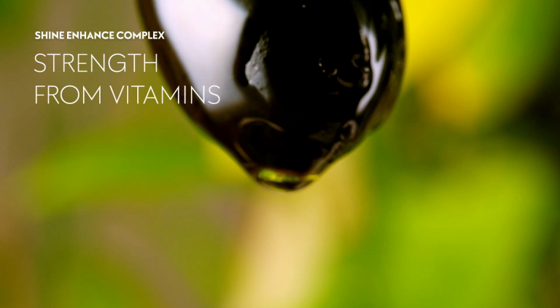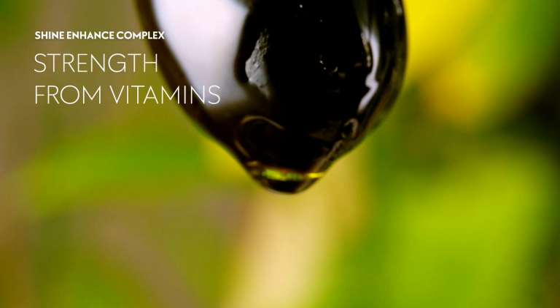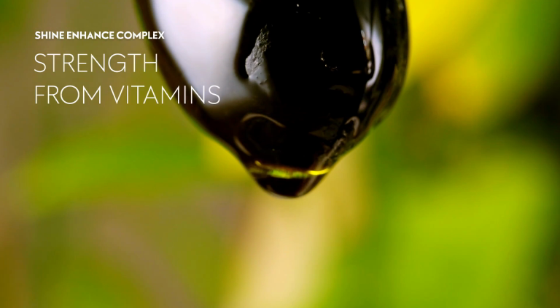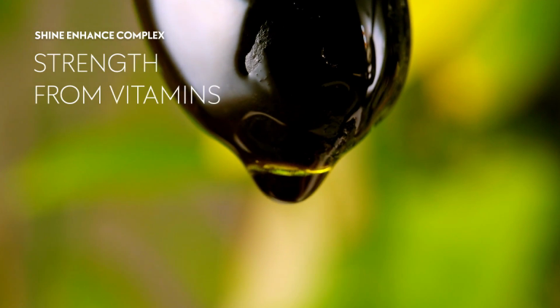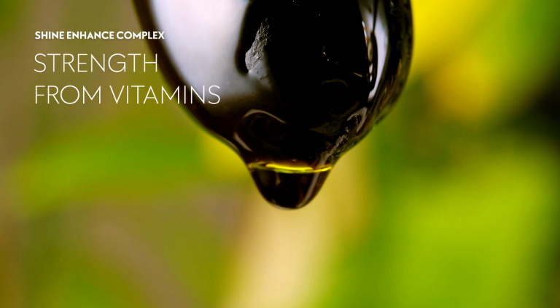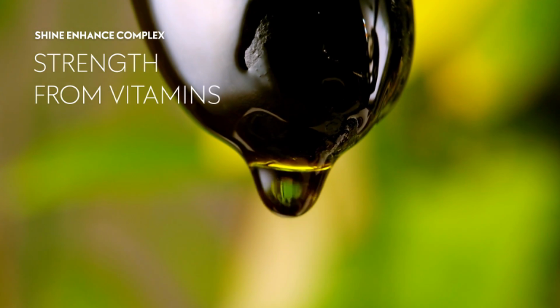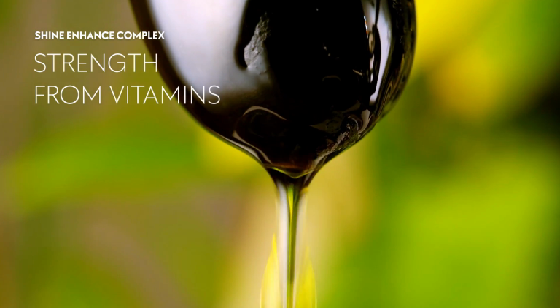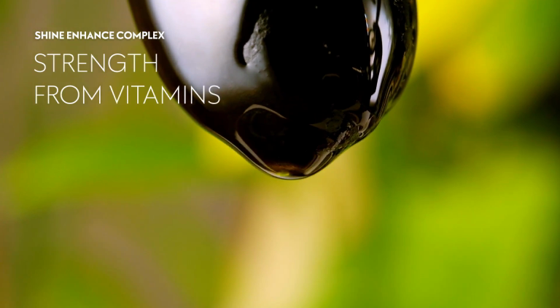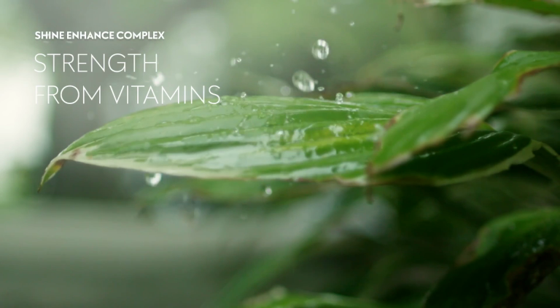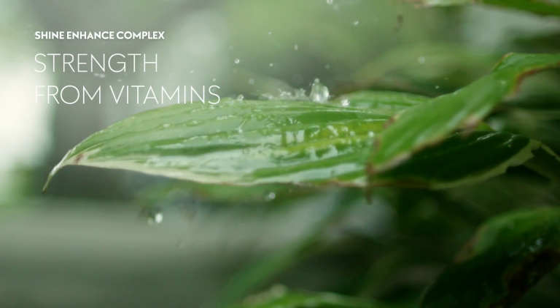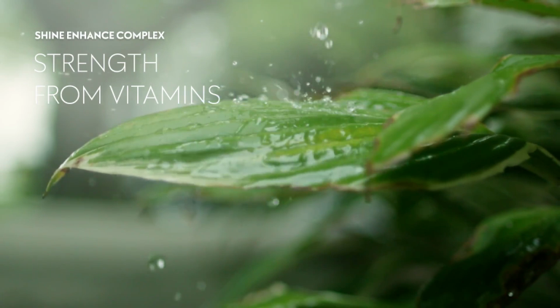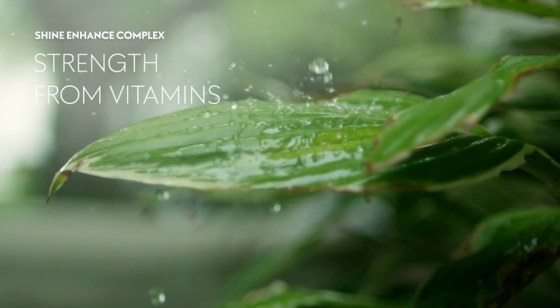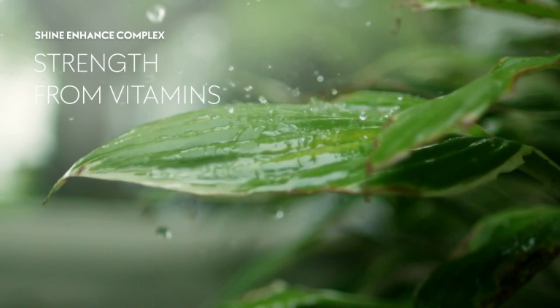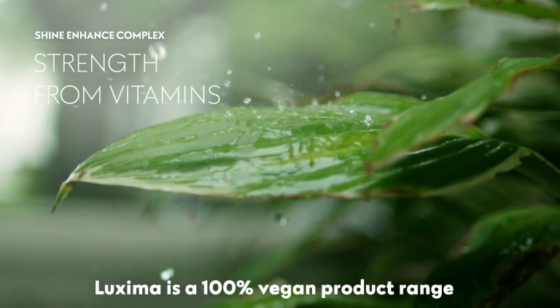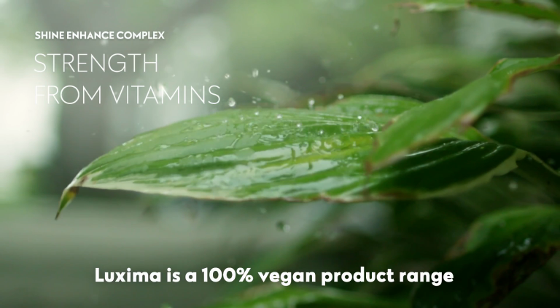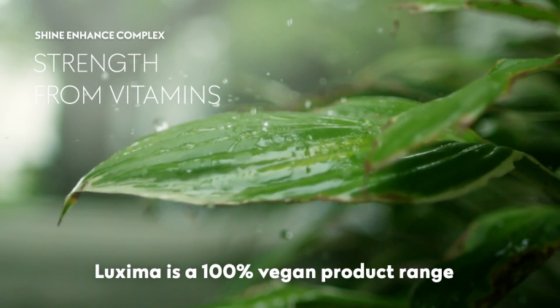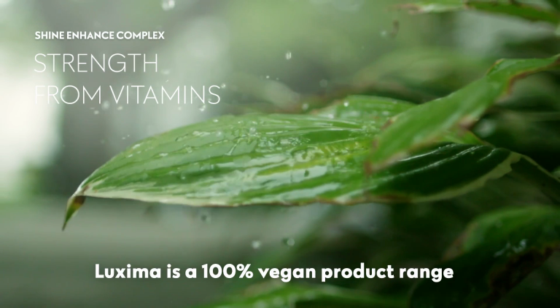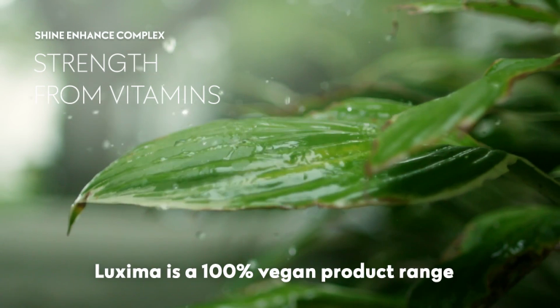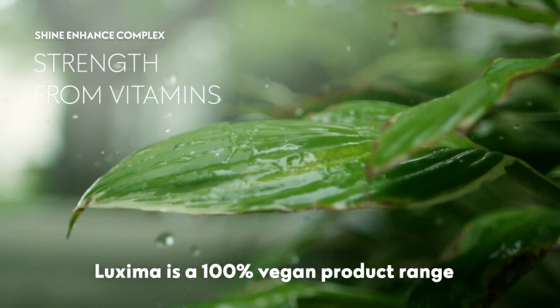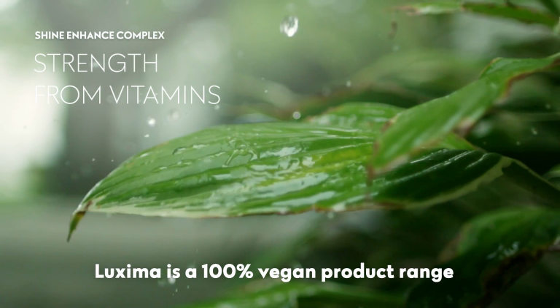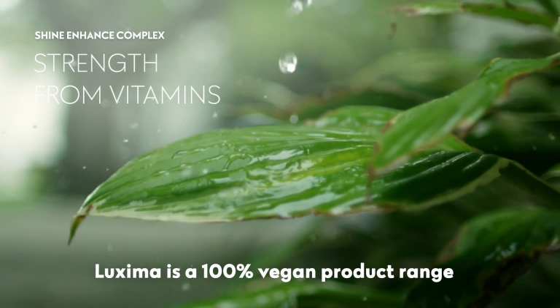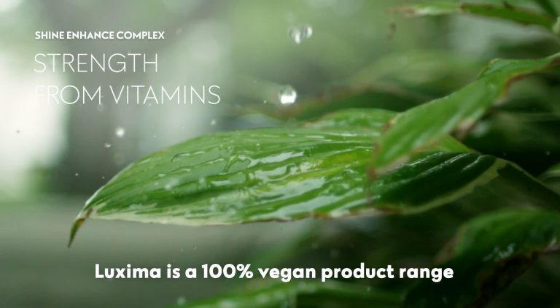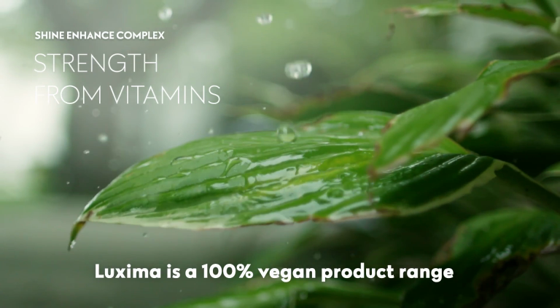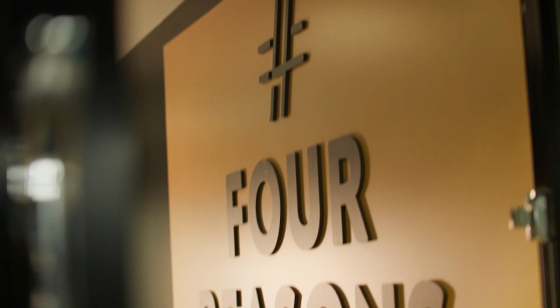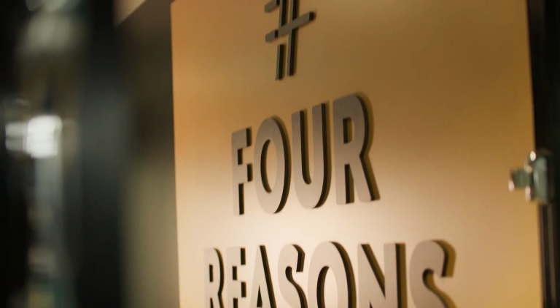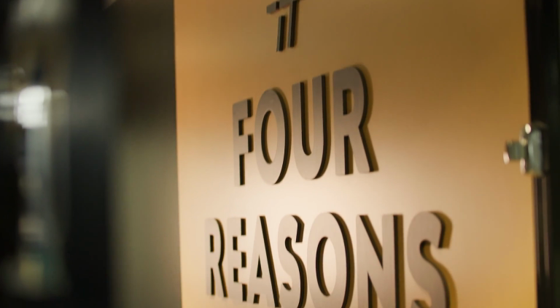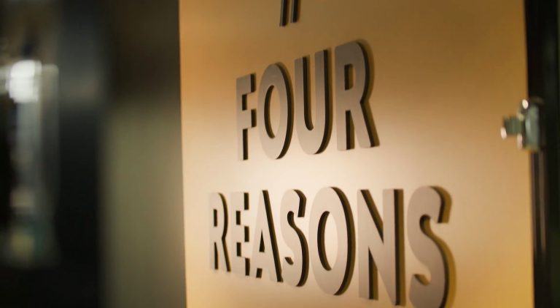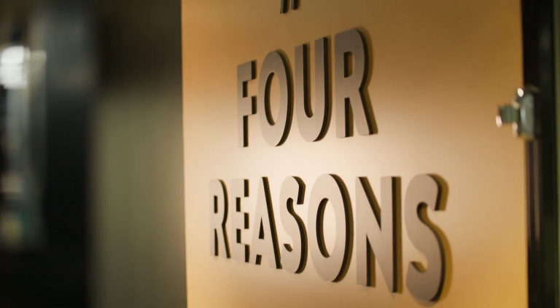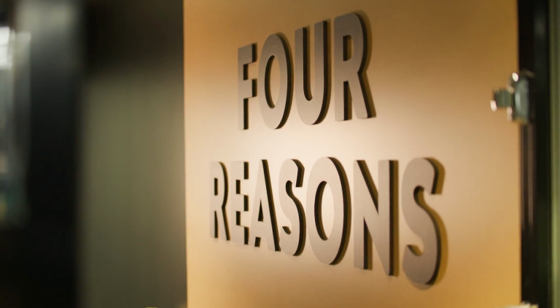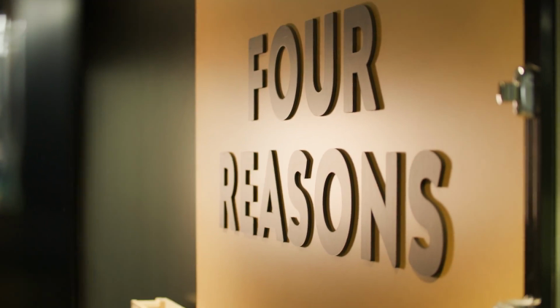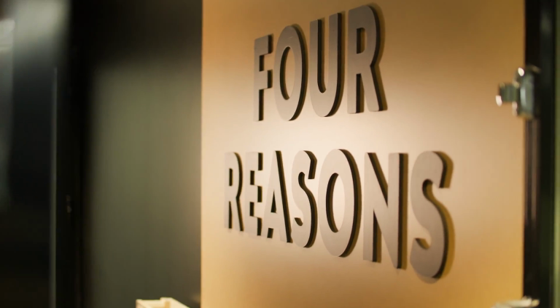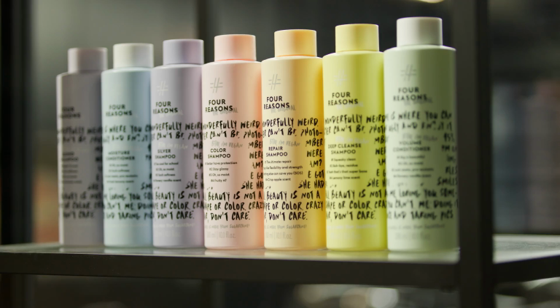Only plant-based vitamins are used, and Luxima is a 100% vegan product range, just like Four Reasons' other products.